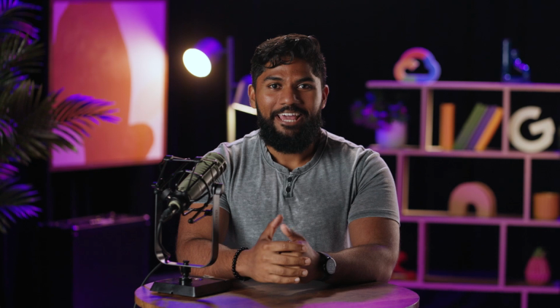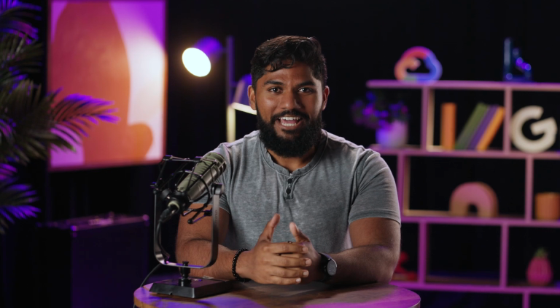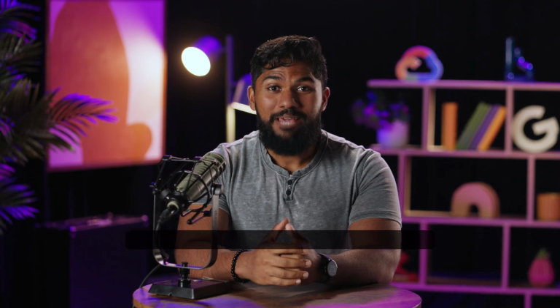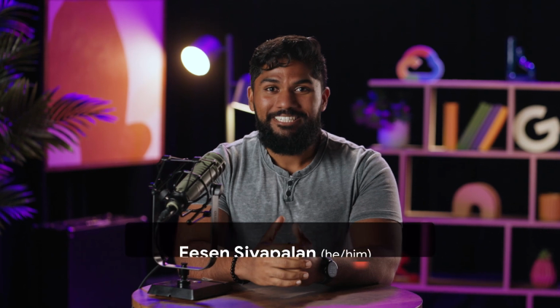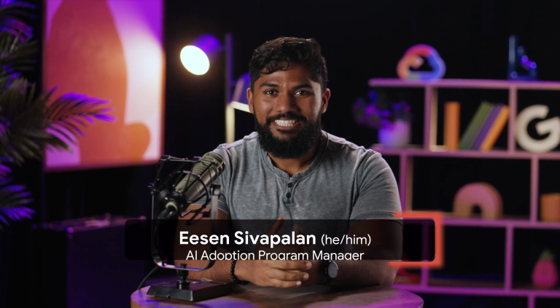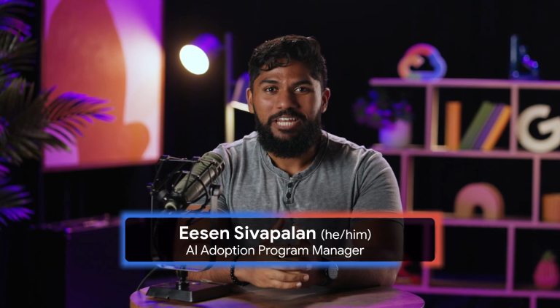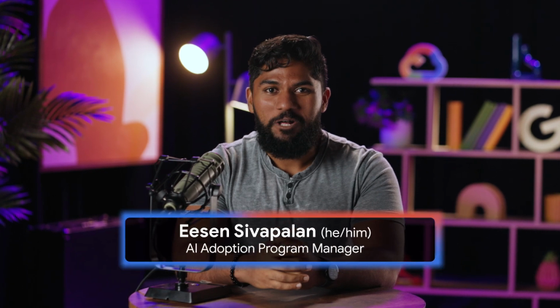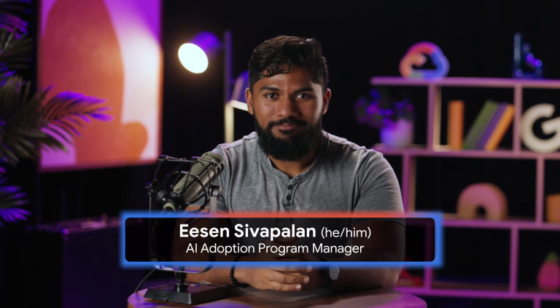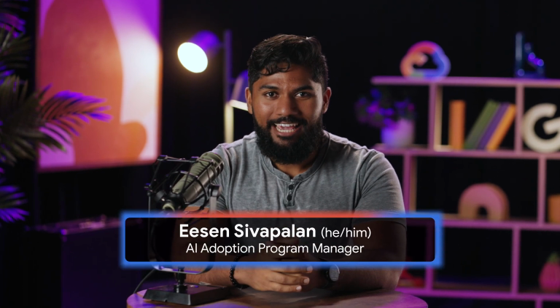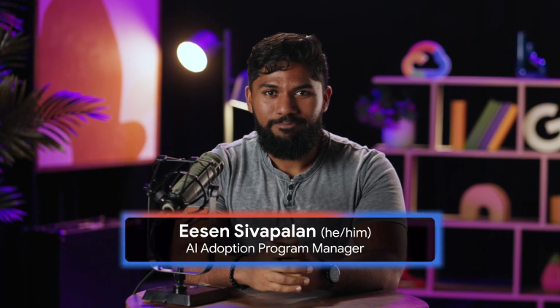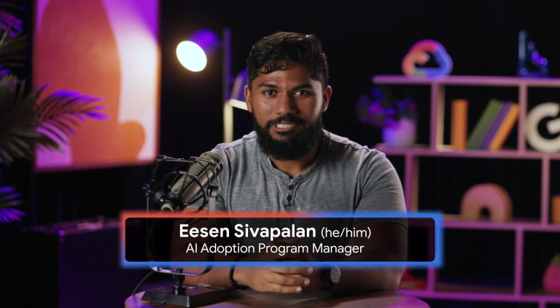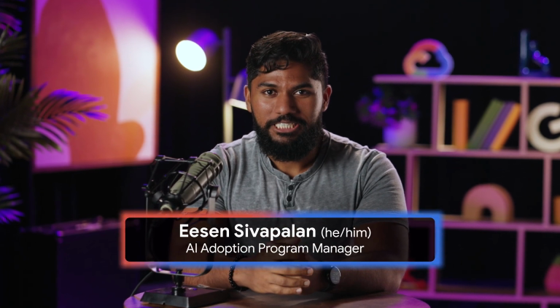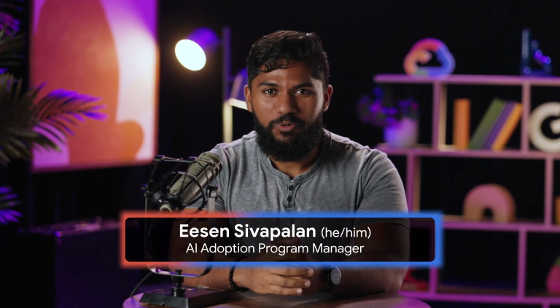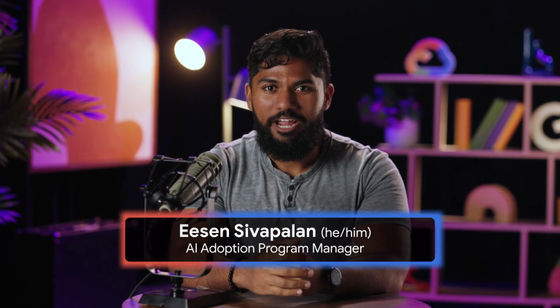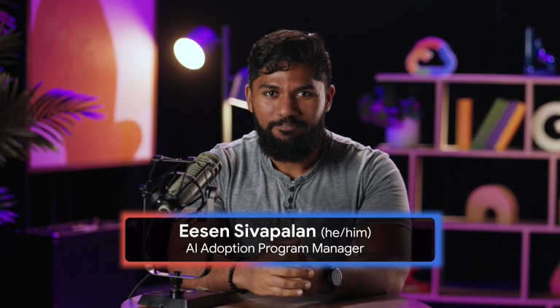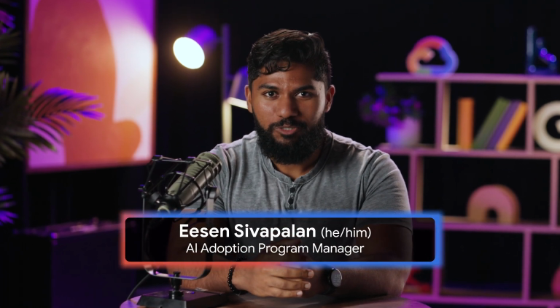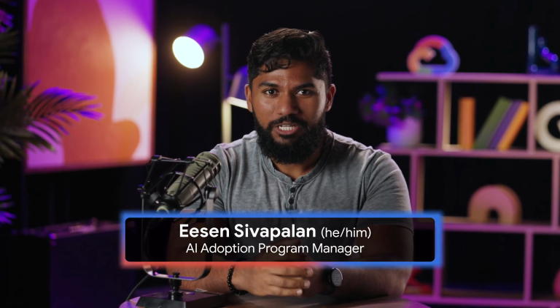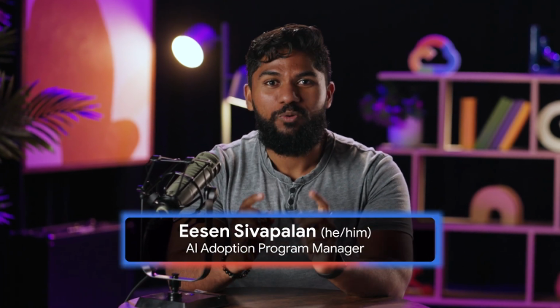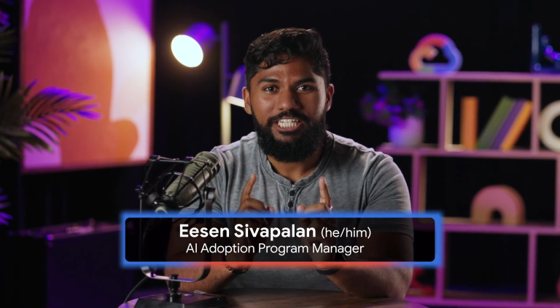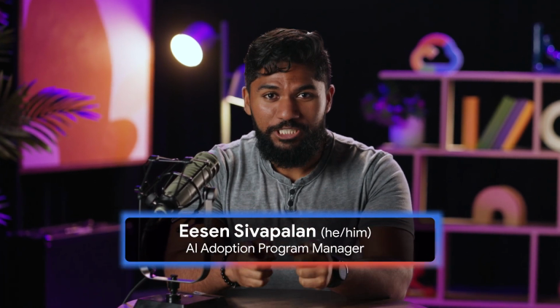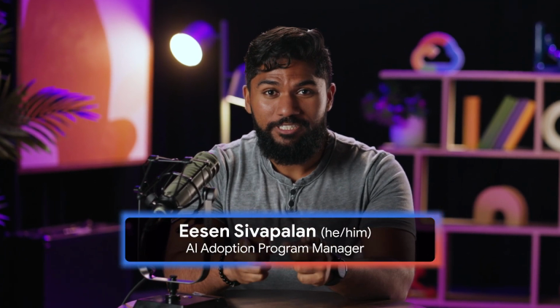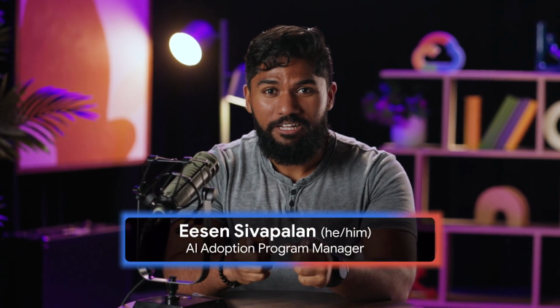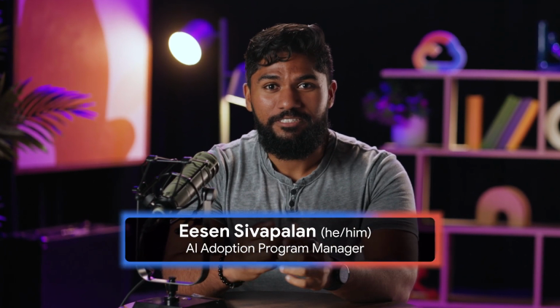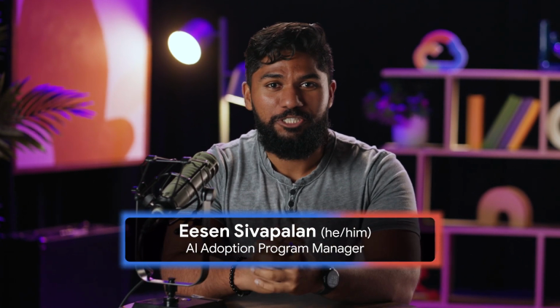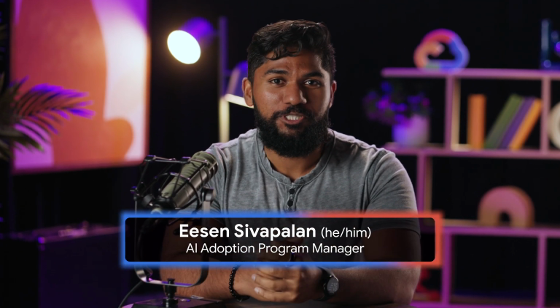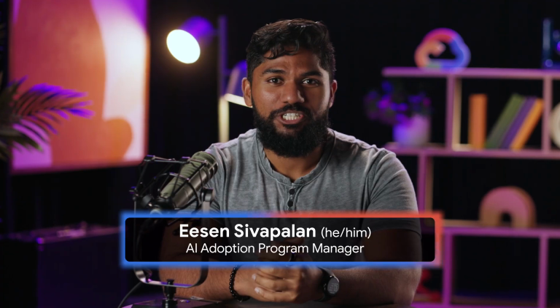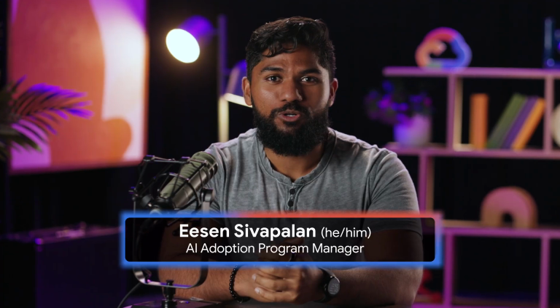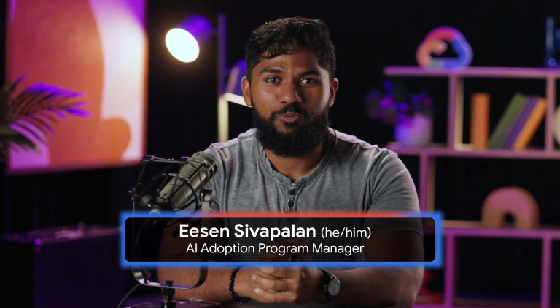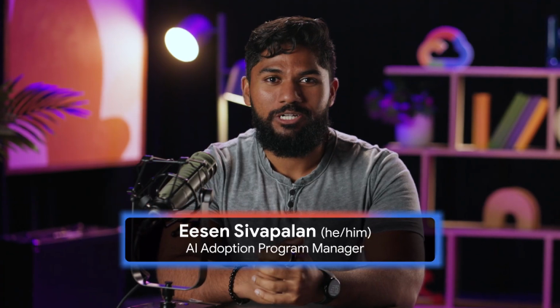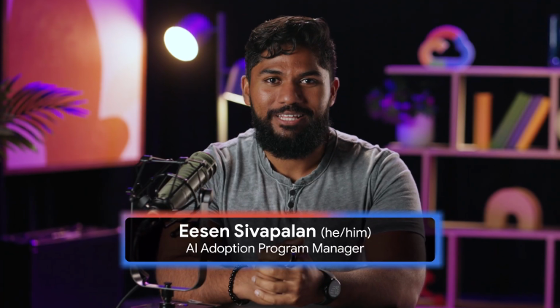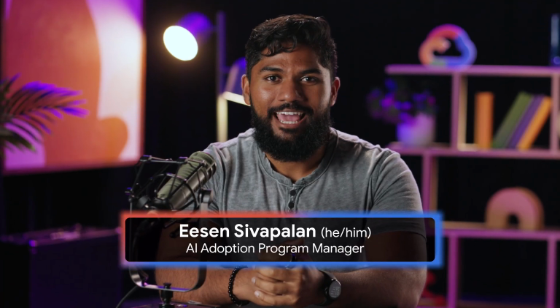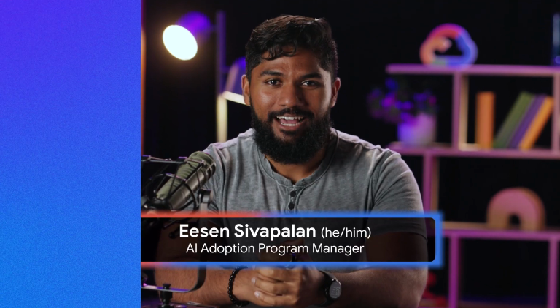Hey, I'm Eason and welcome to AI Boost Bytes, where every week we teach you the skills to supercharge your work with AI.